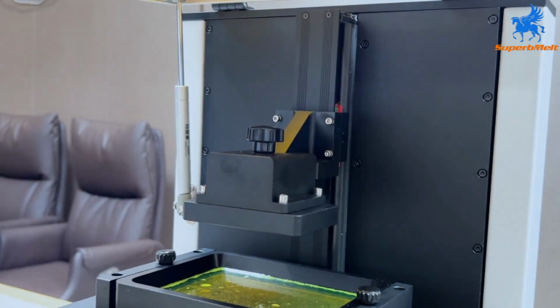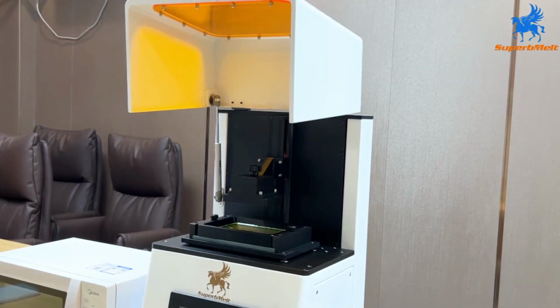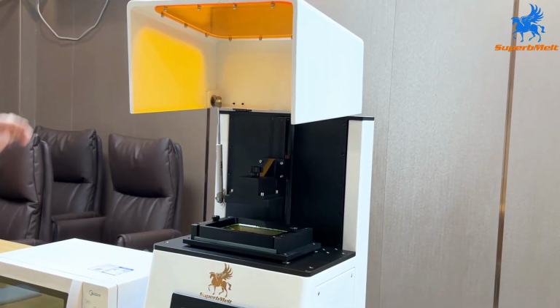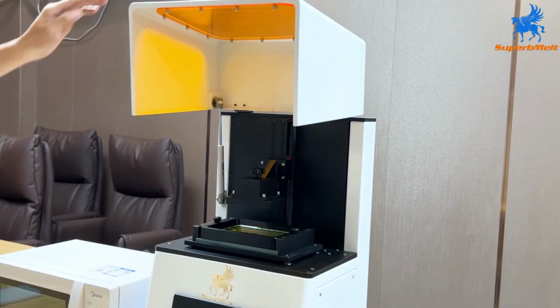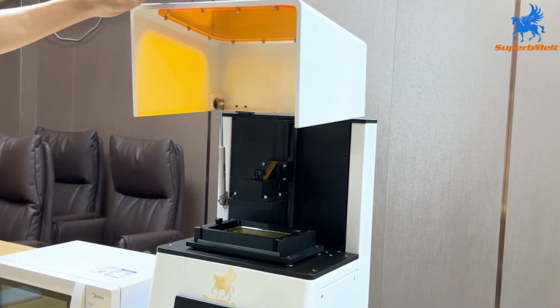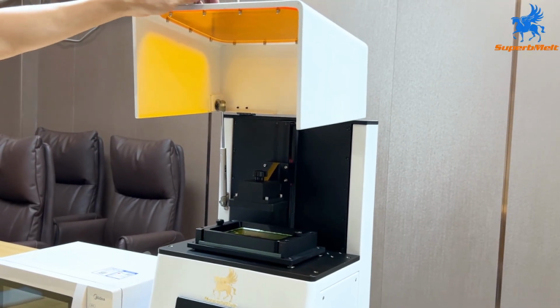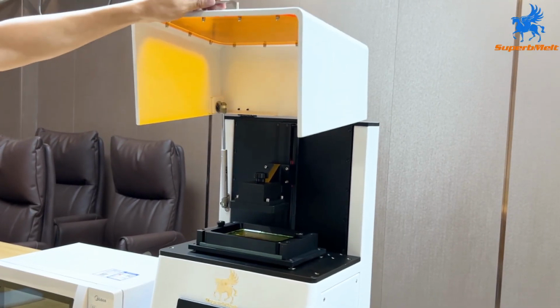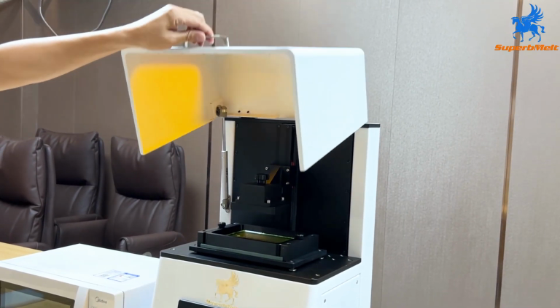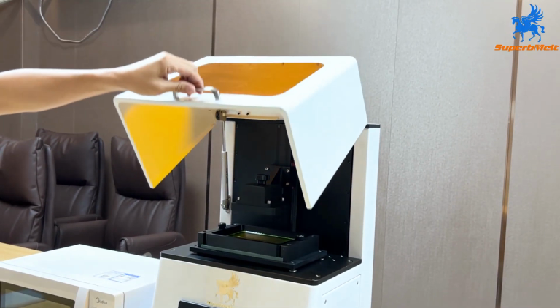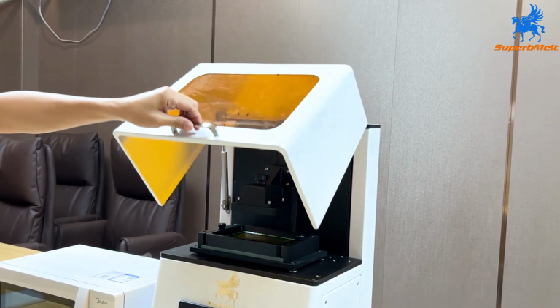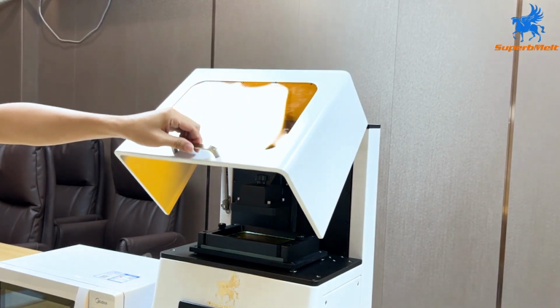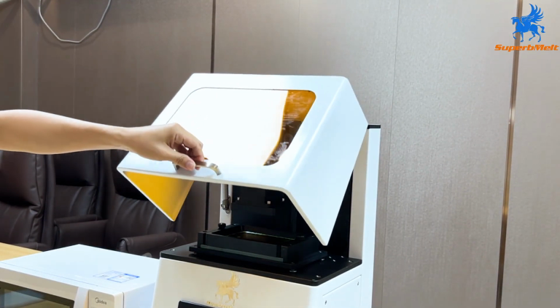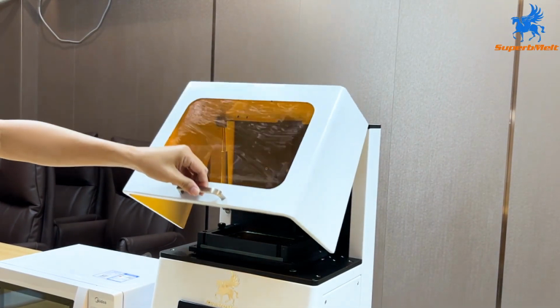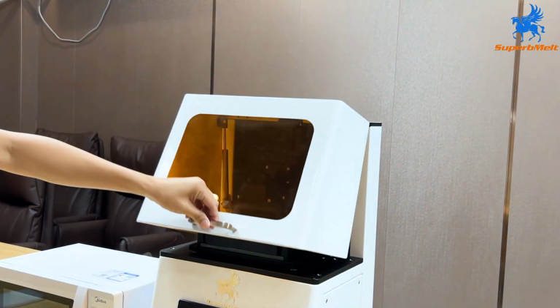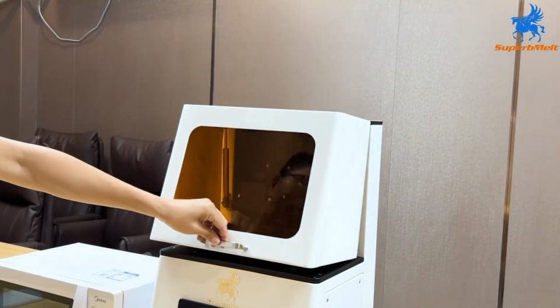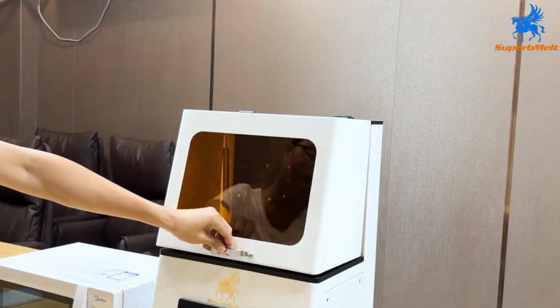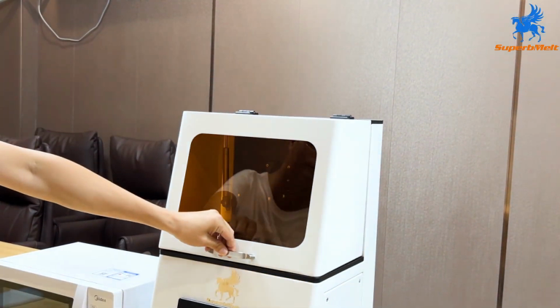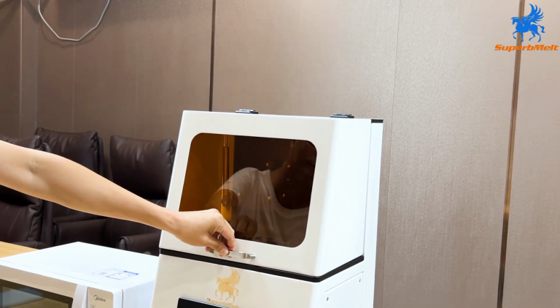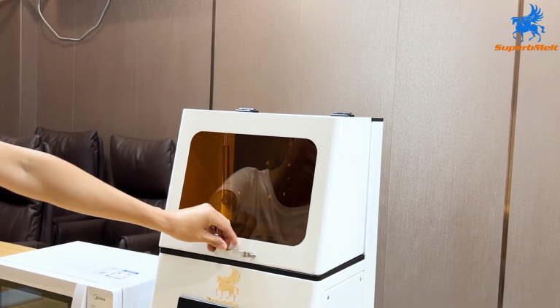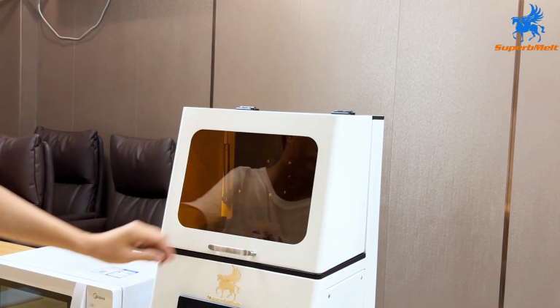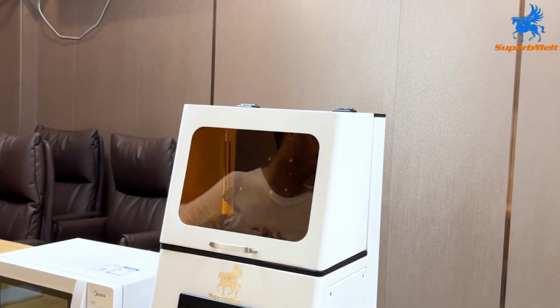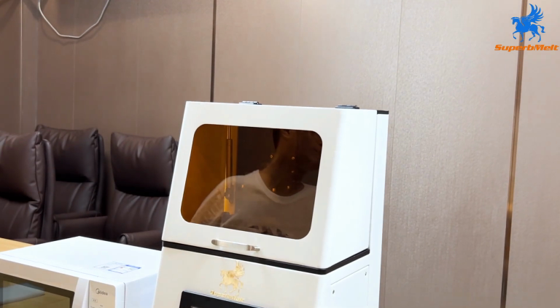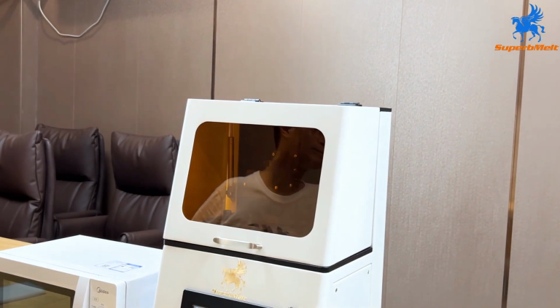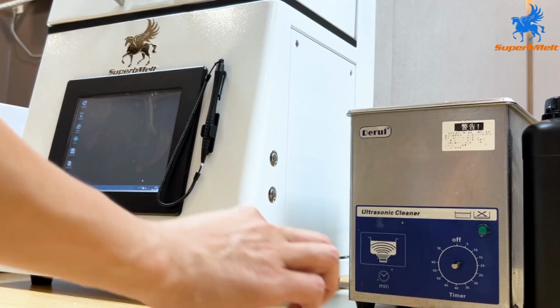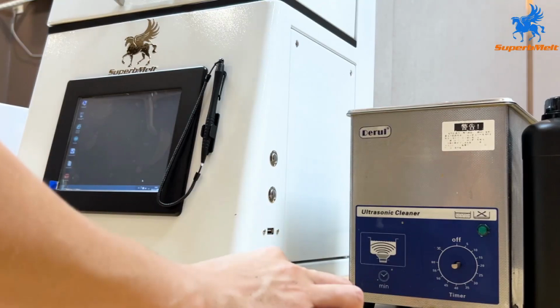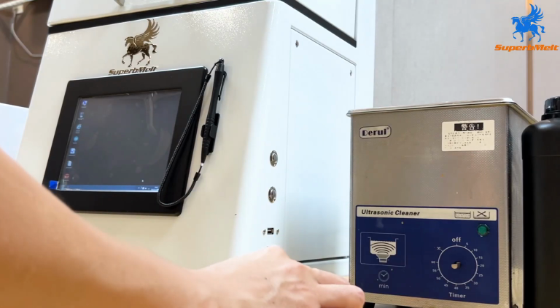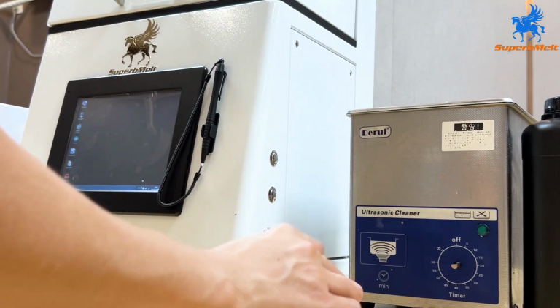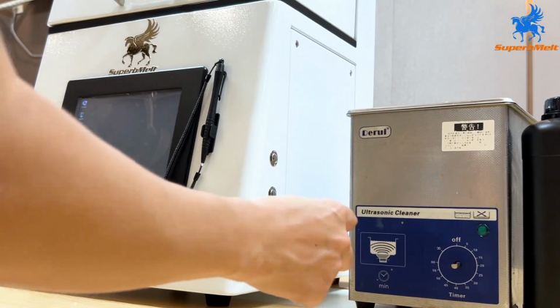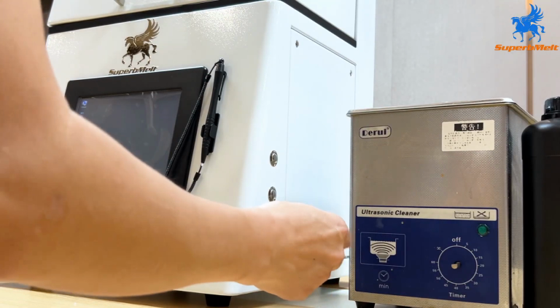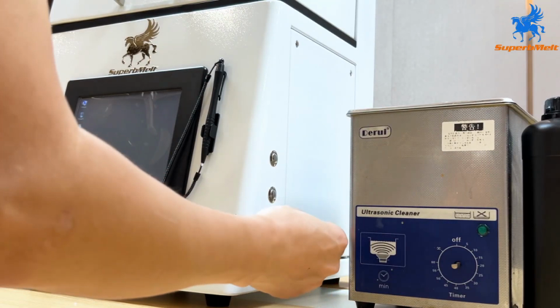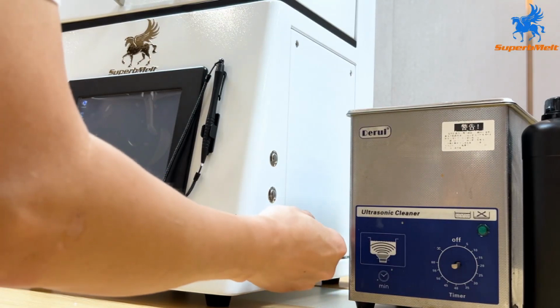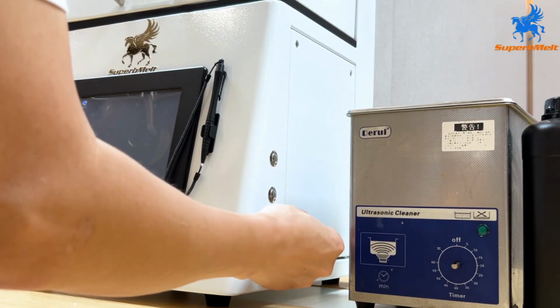Close the cover and upload the model design to the printer.